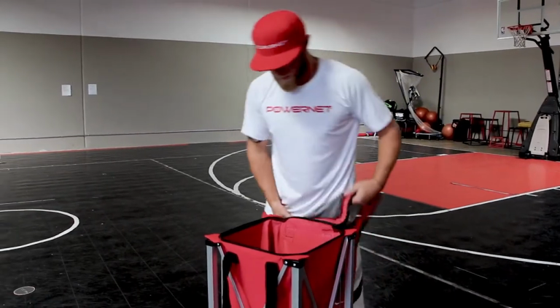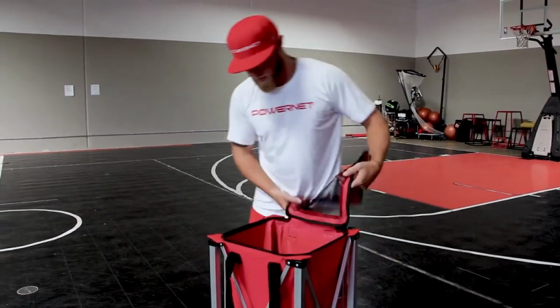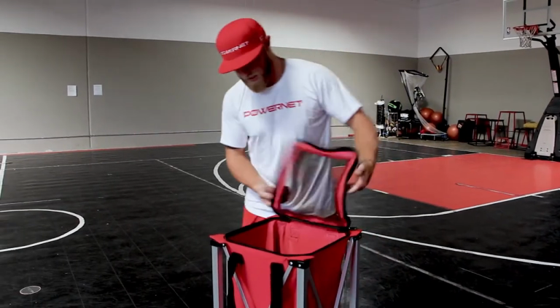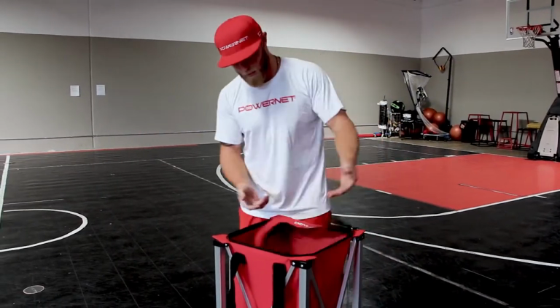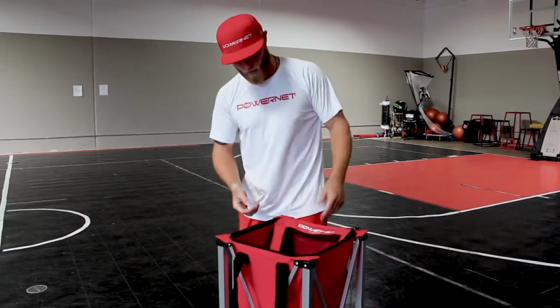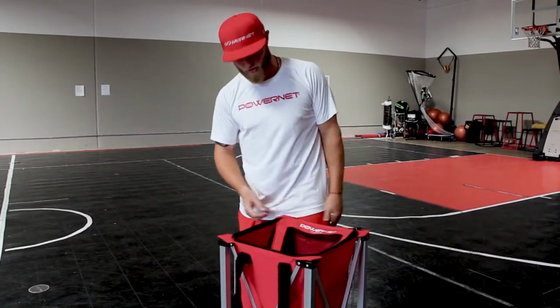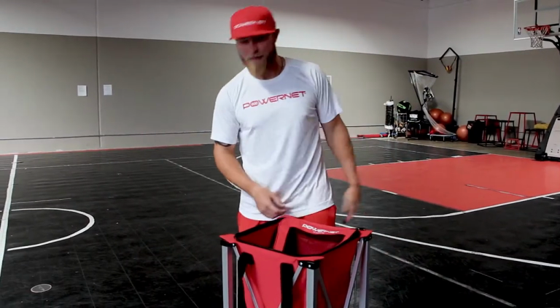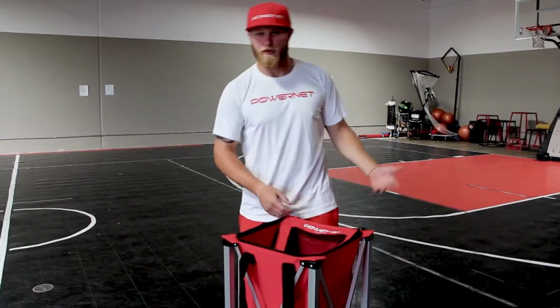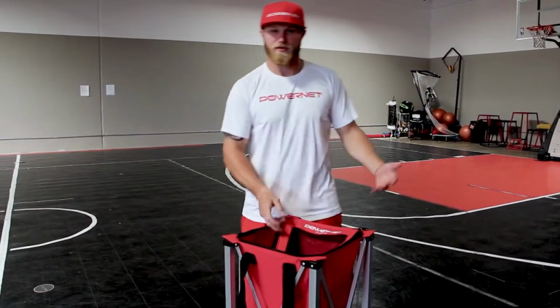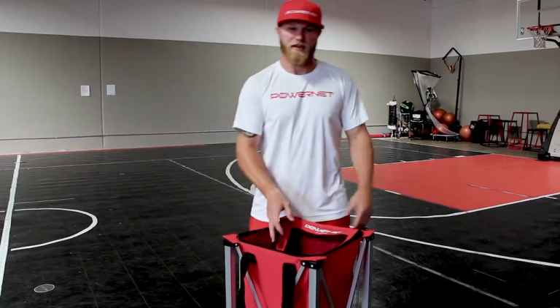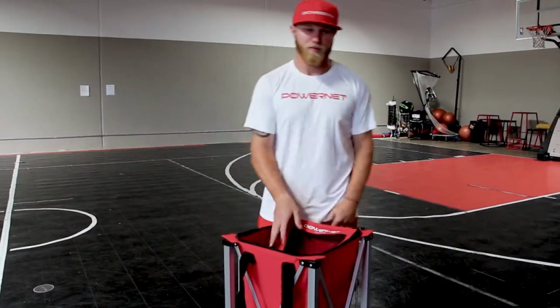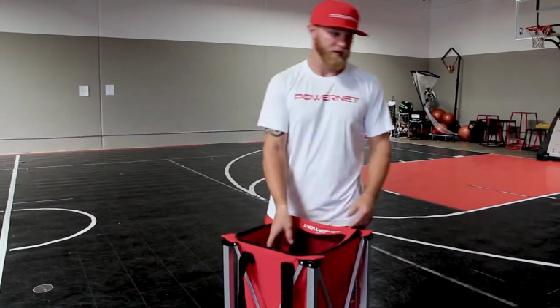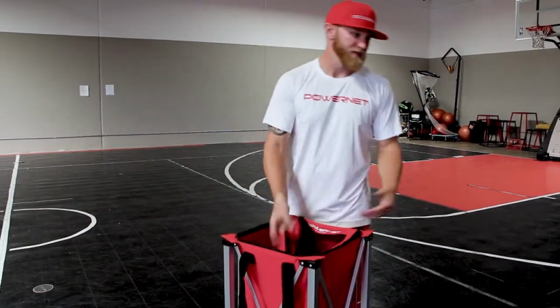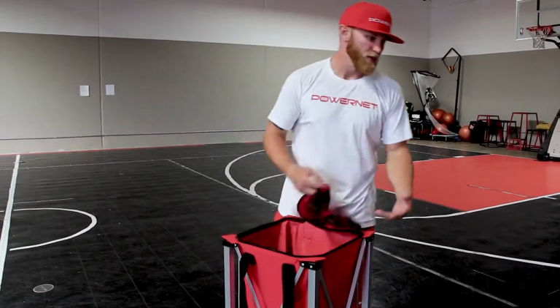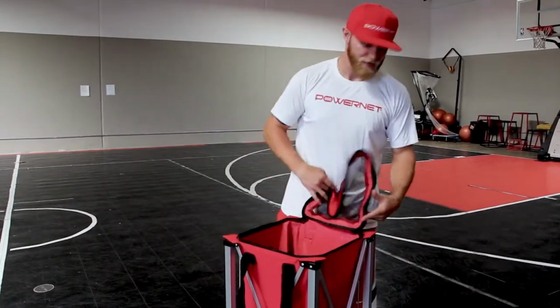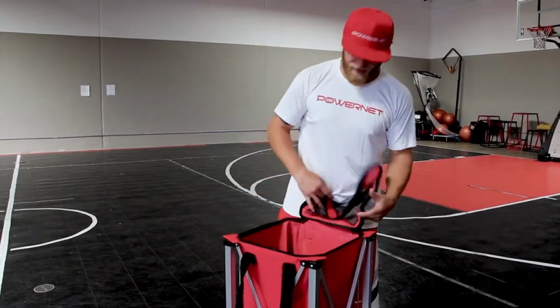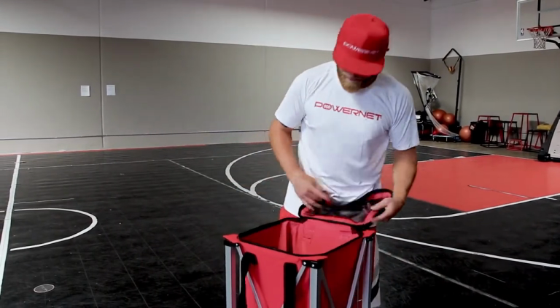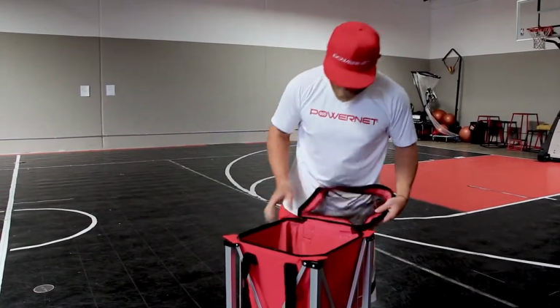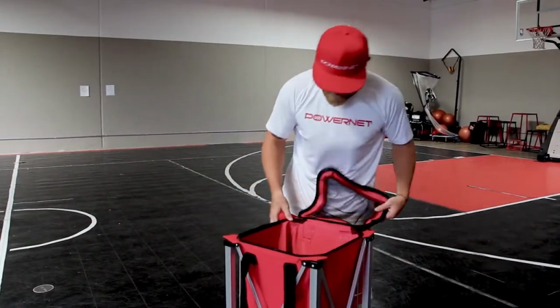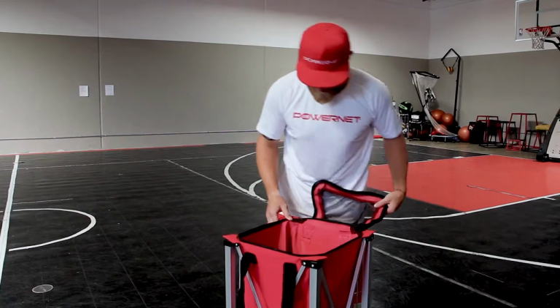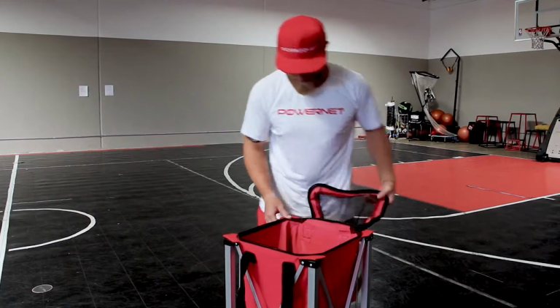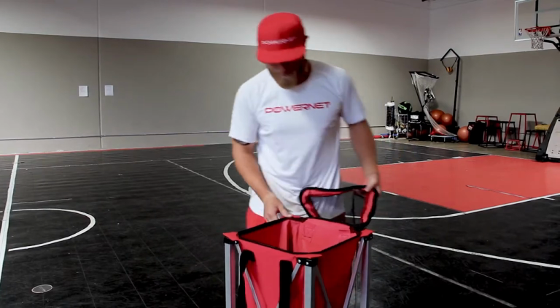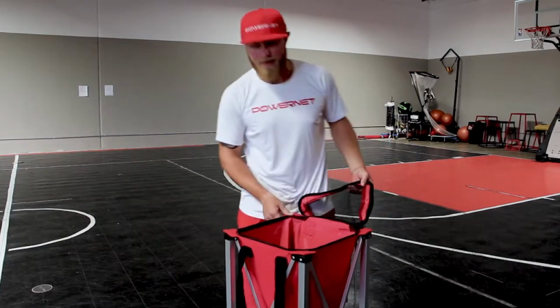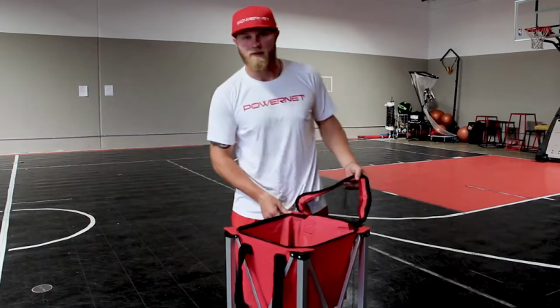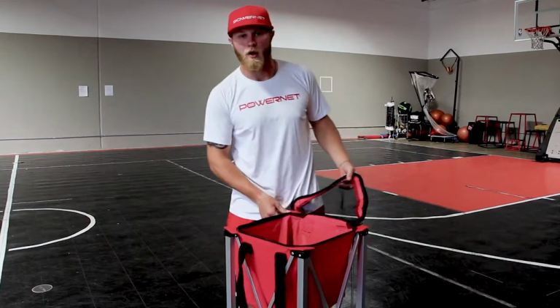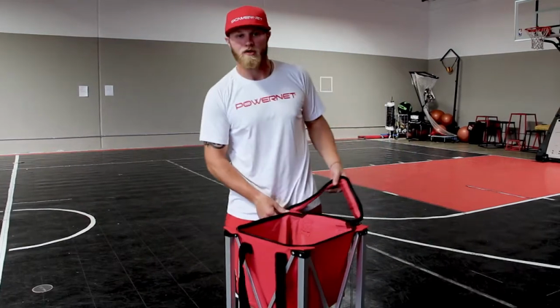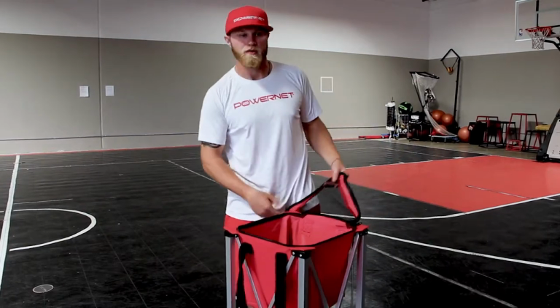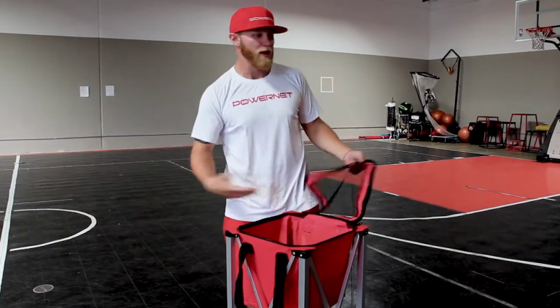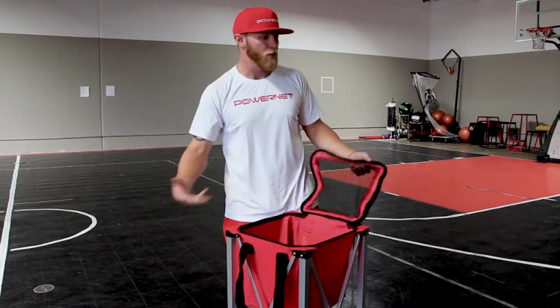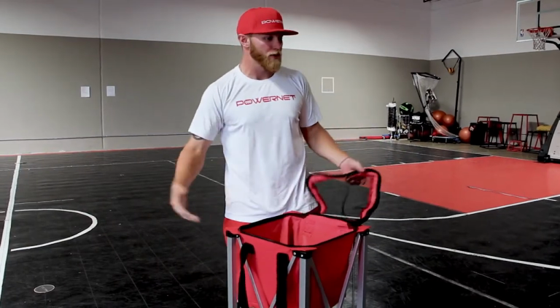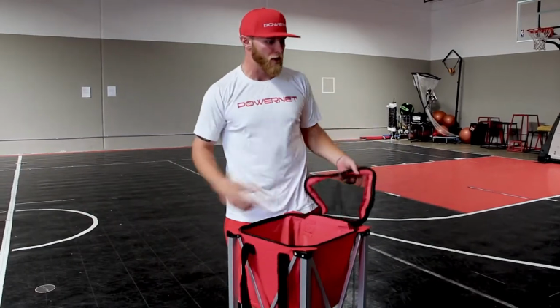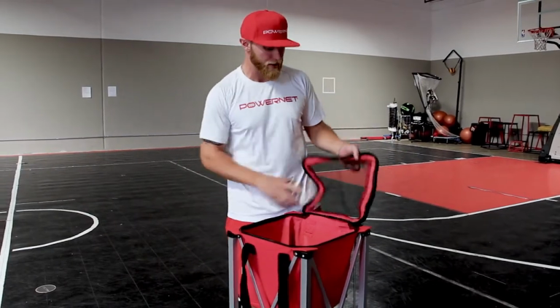Your typical travel, your transport — this thing holds like 50, 60, 70 balls, way more than a bucket.